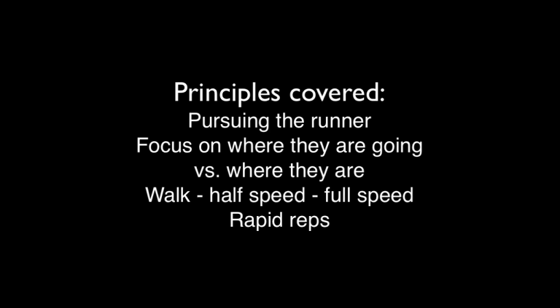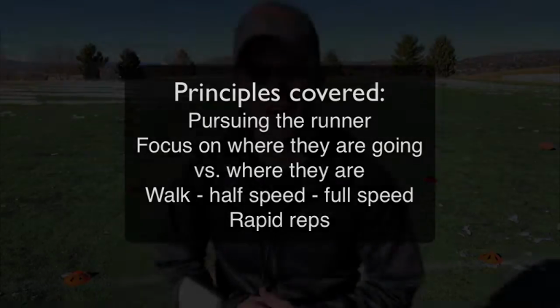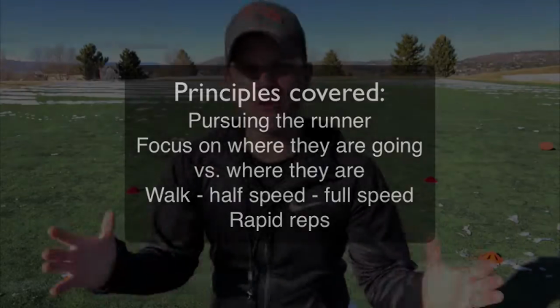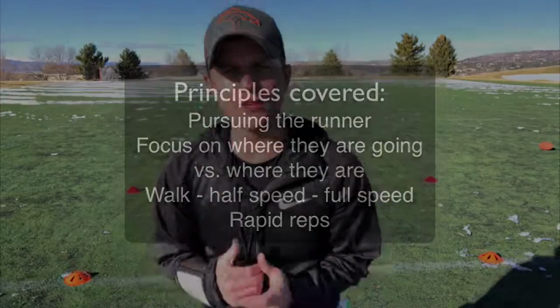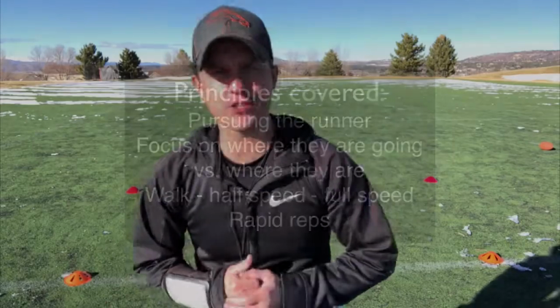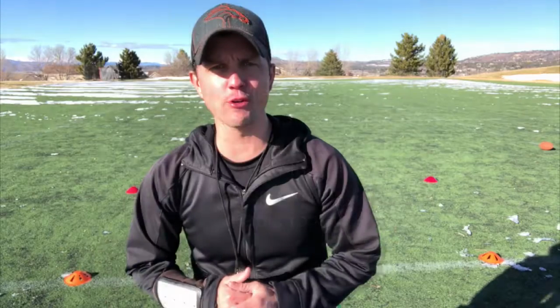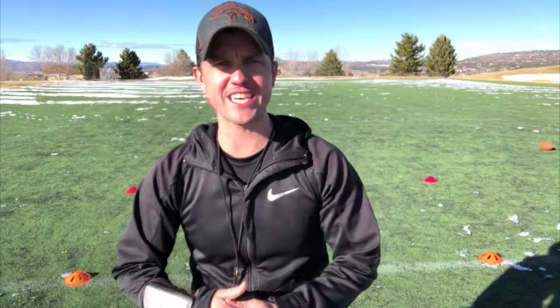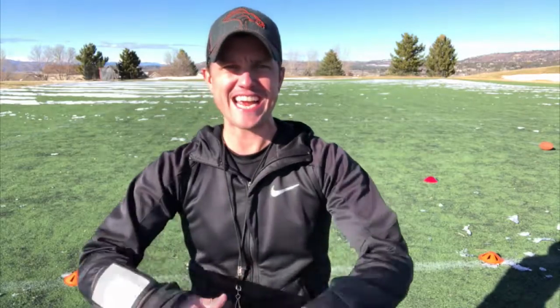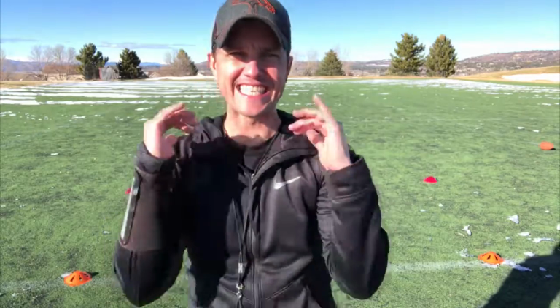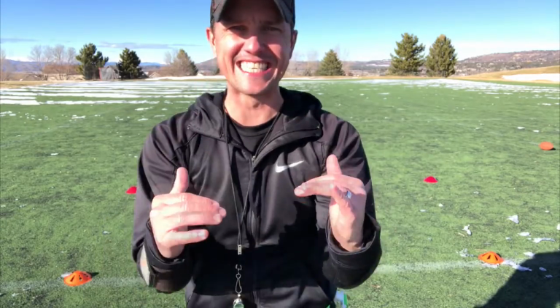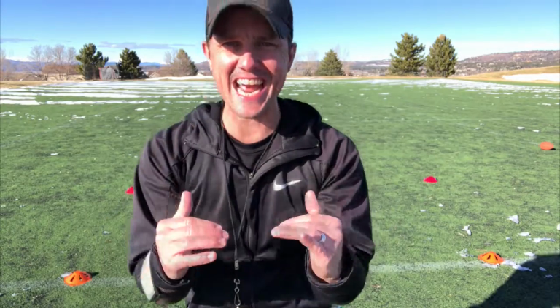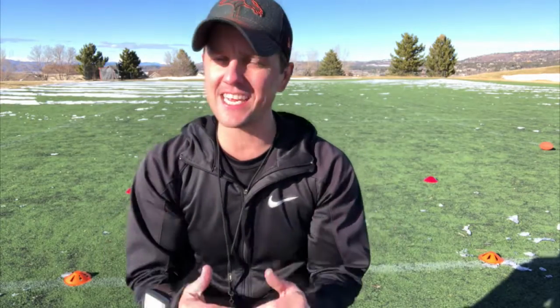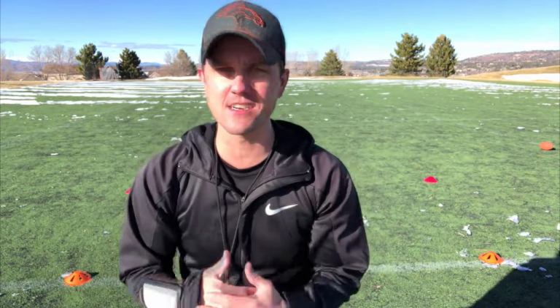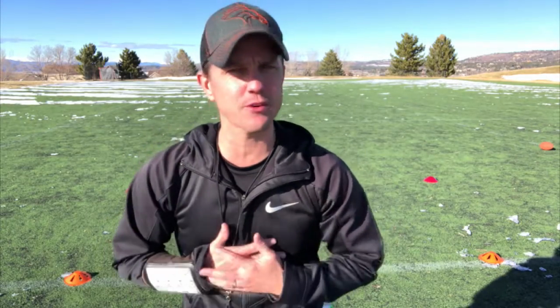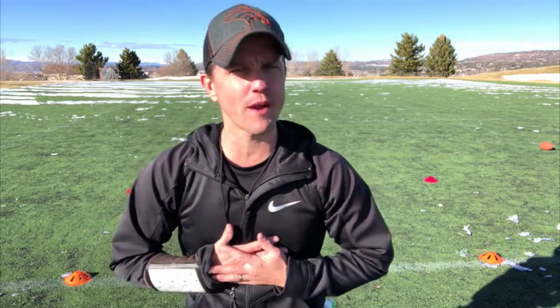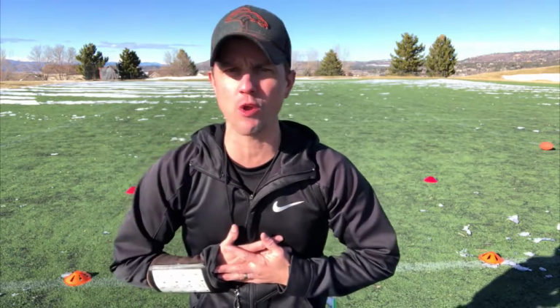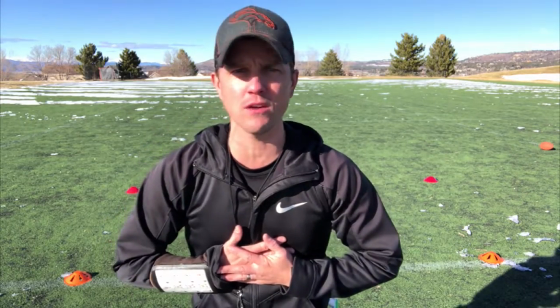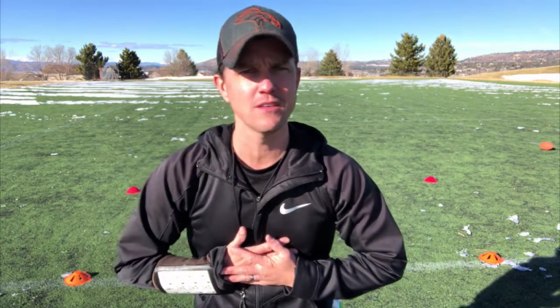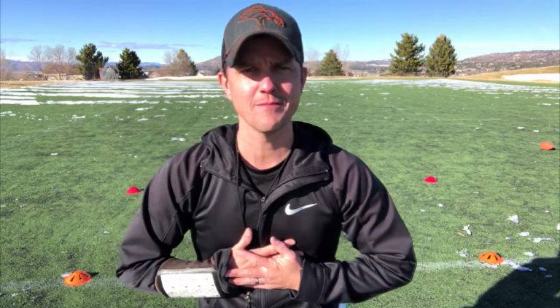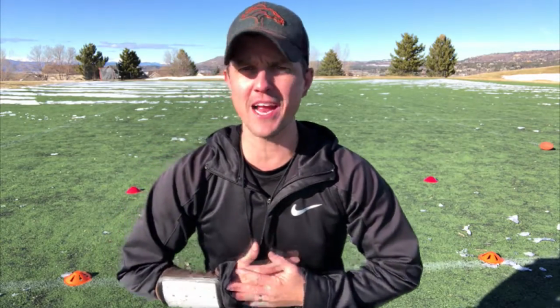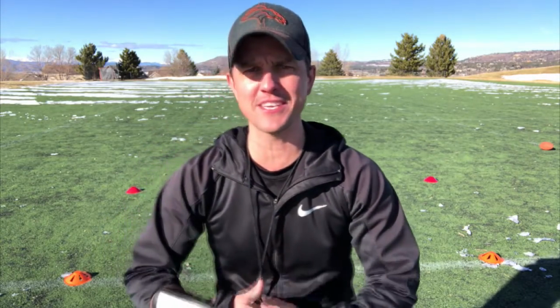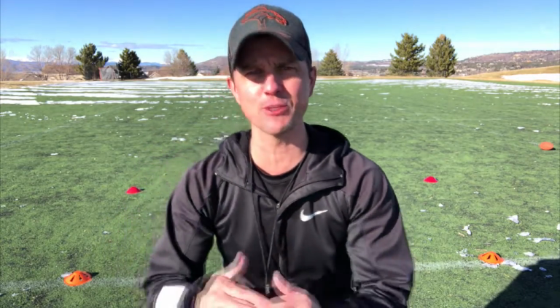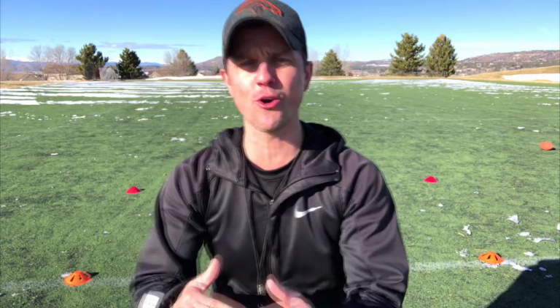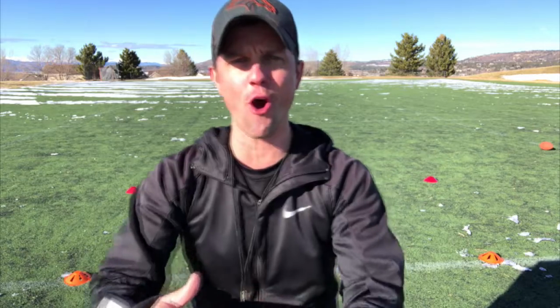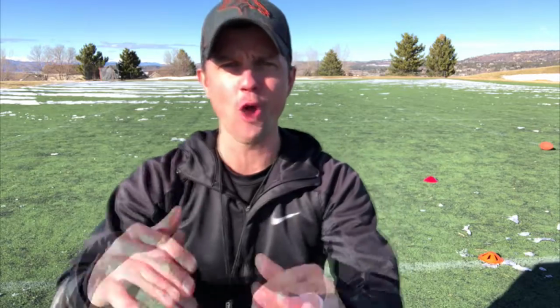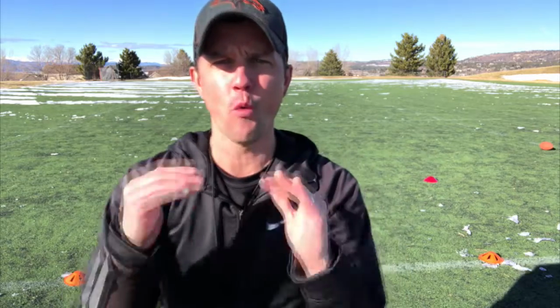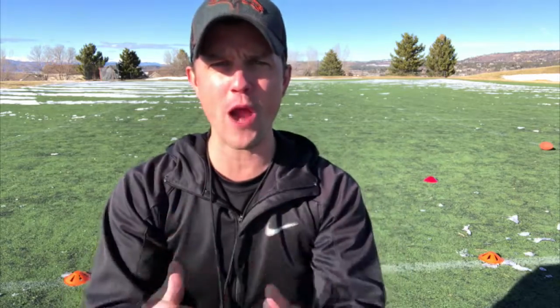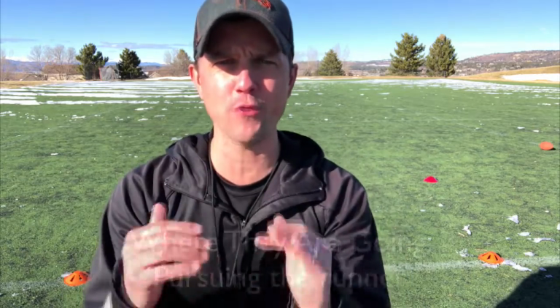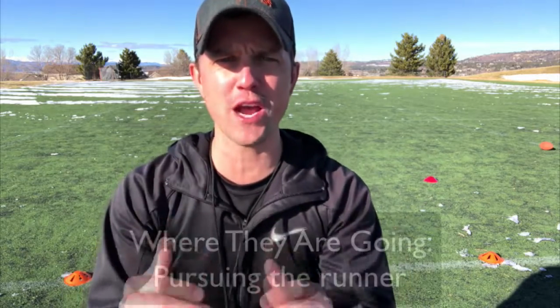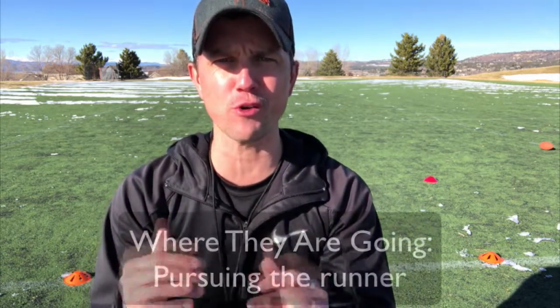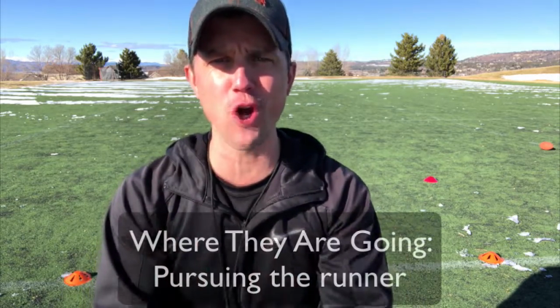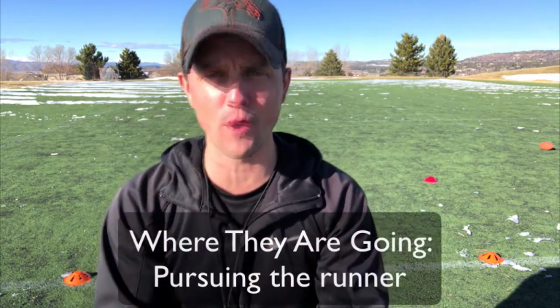Hi everyone, this is Coach D and today is another great drill. This one's called 'Where They Are Going.'